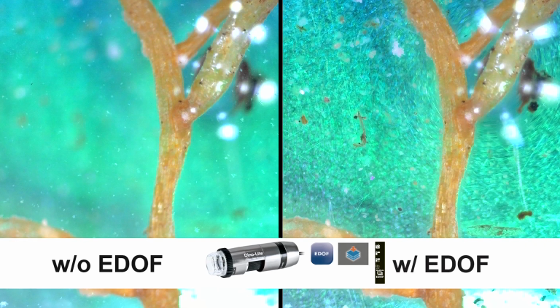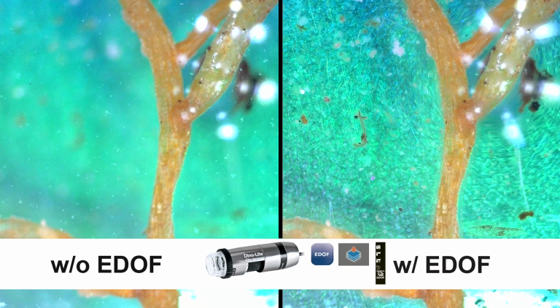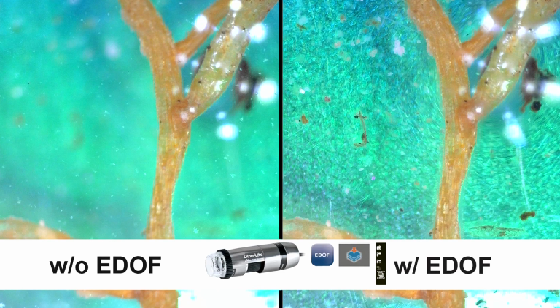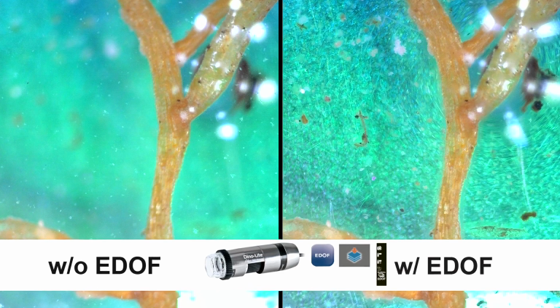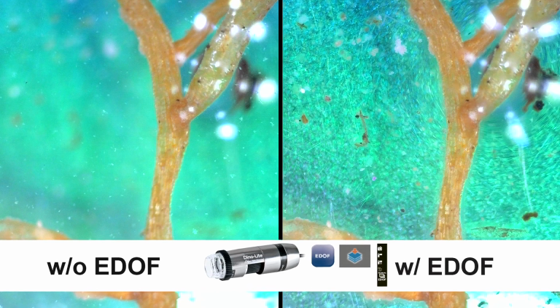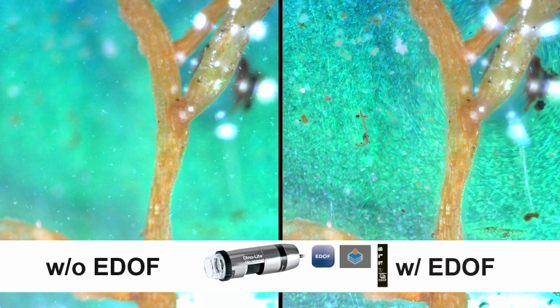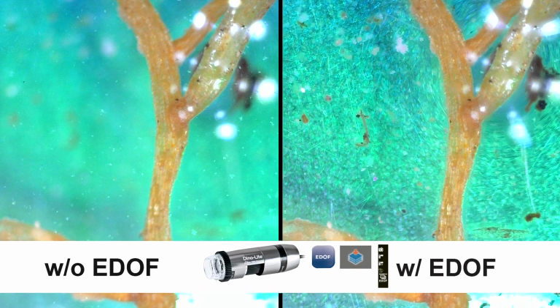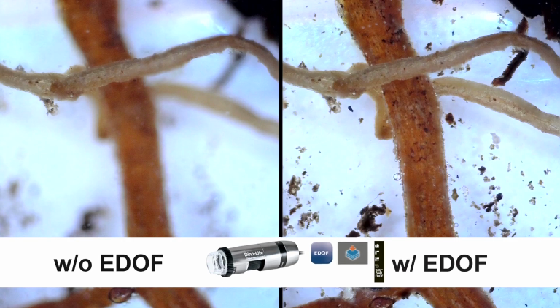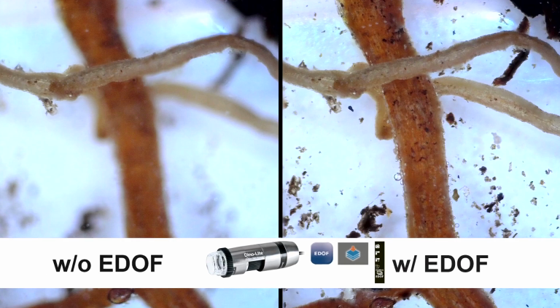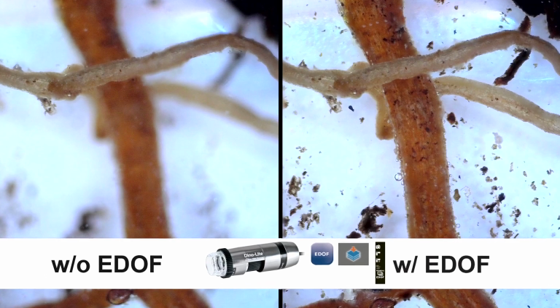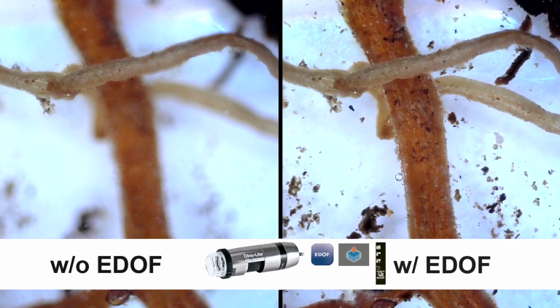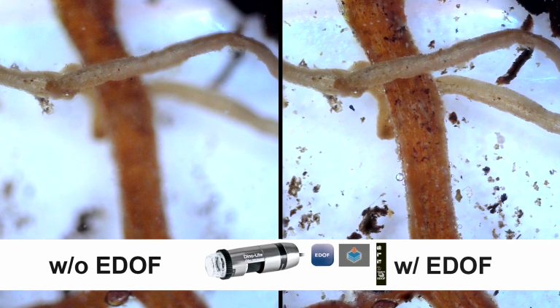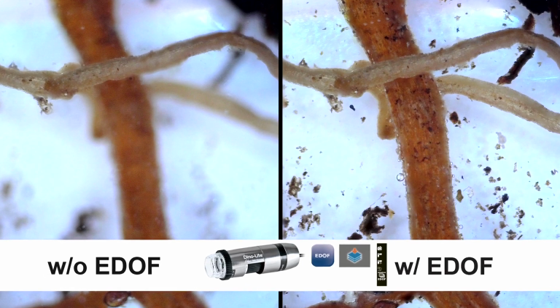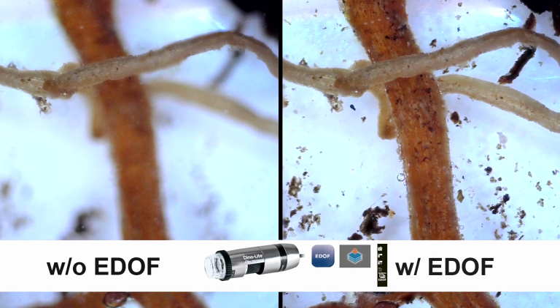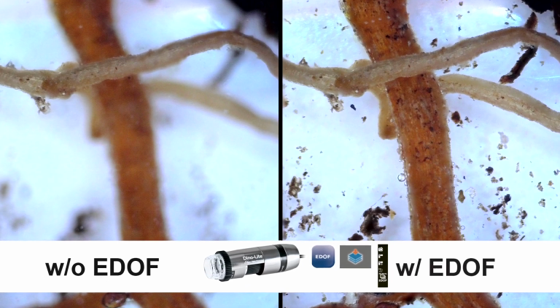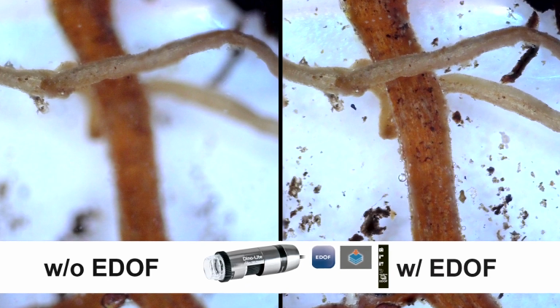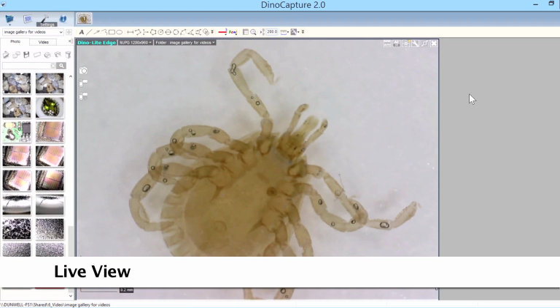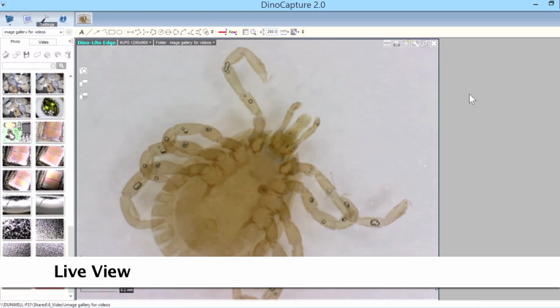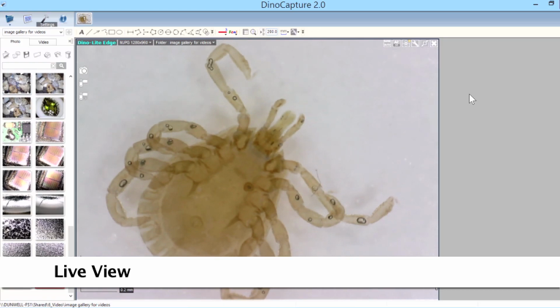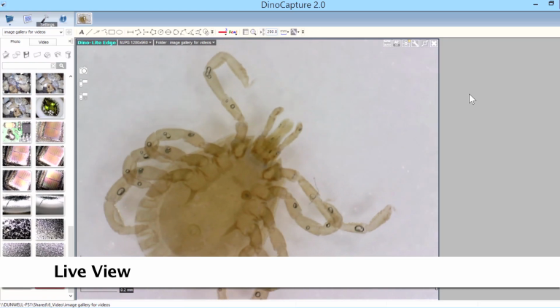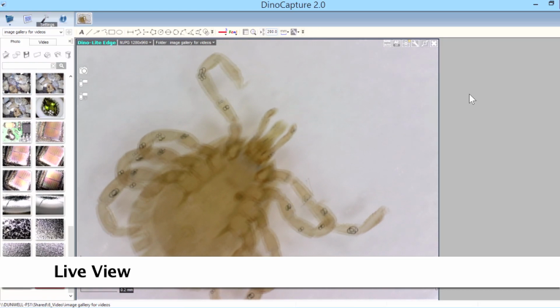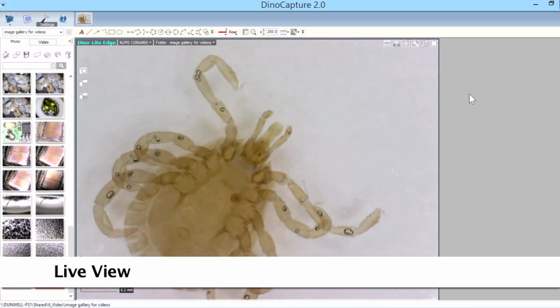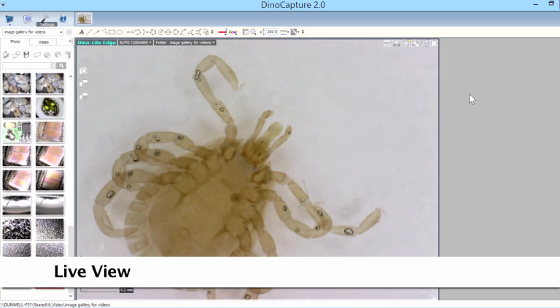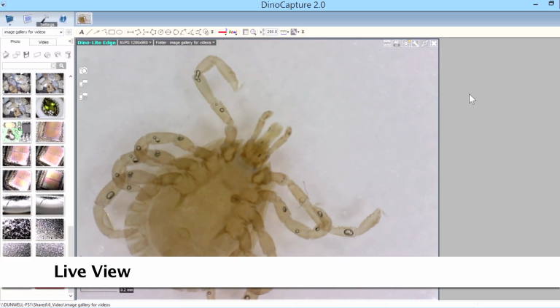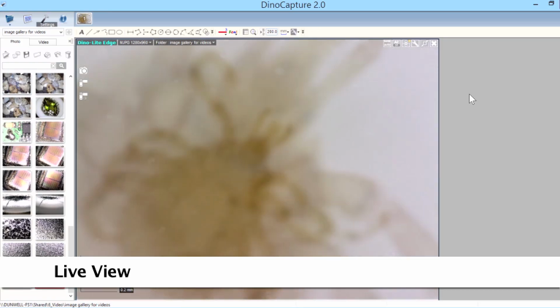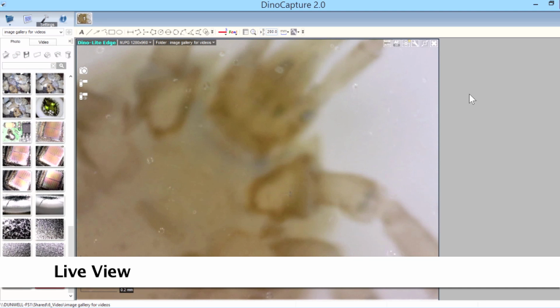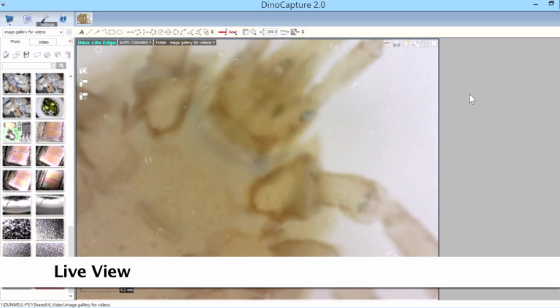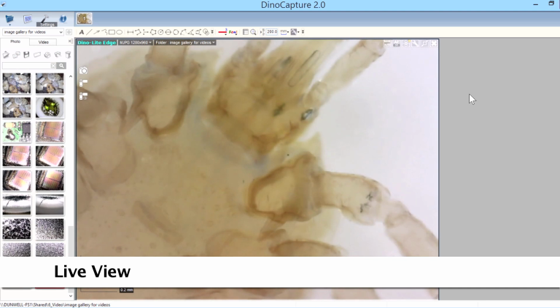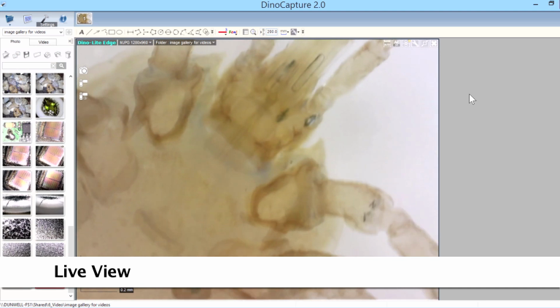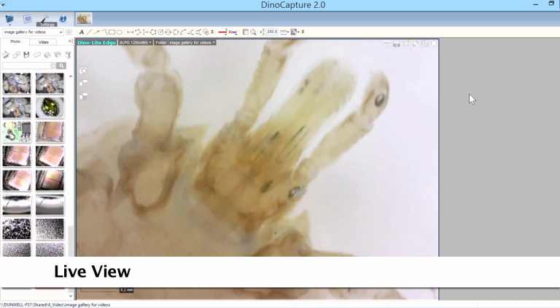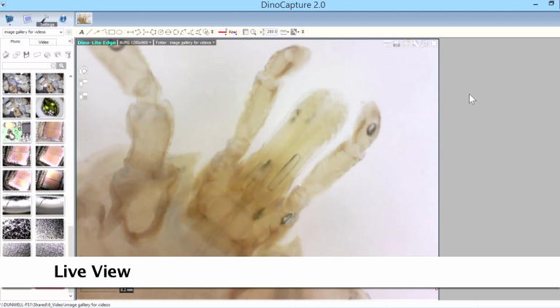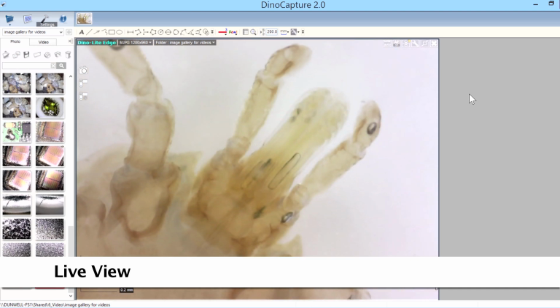EDOF models provide simple one-click focus stacking, capturing multiple images at different depths and stacking them into one clear image.